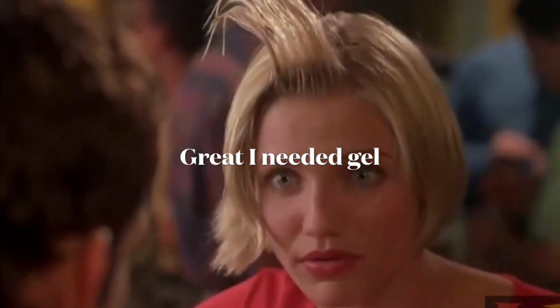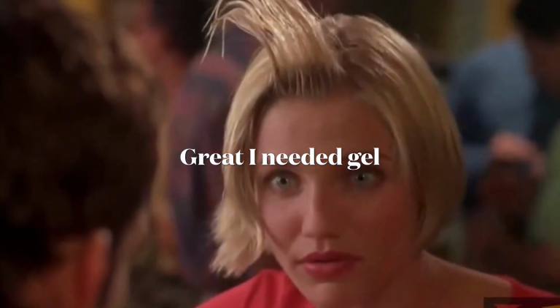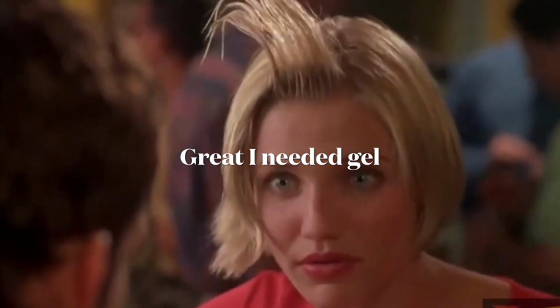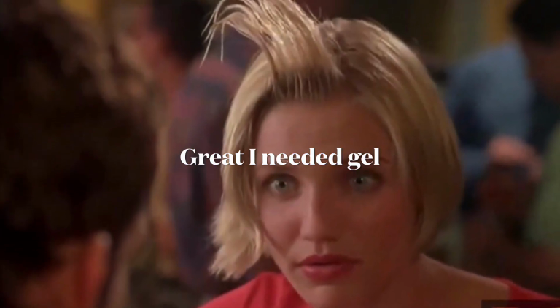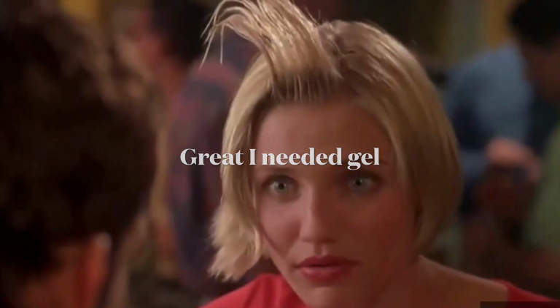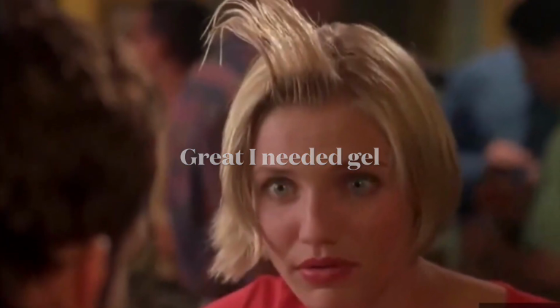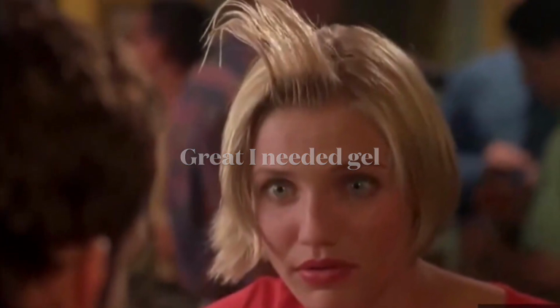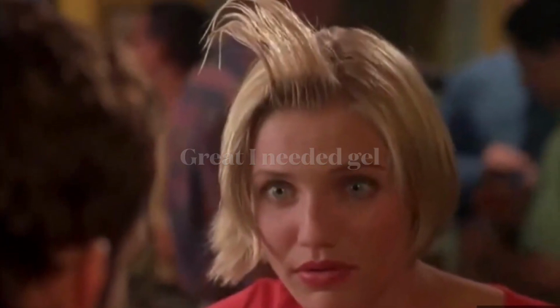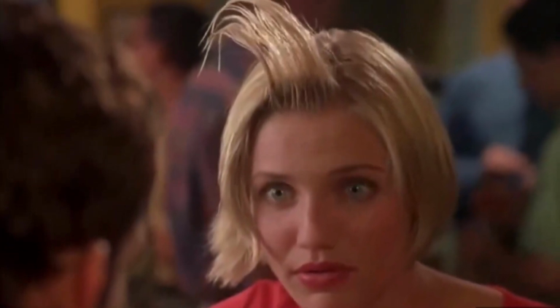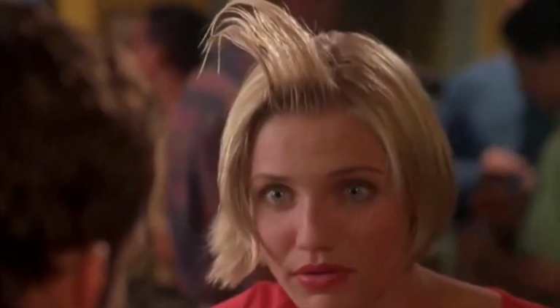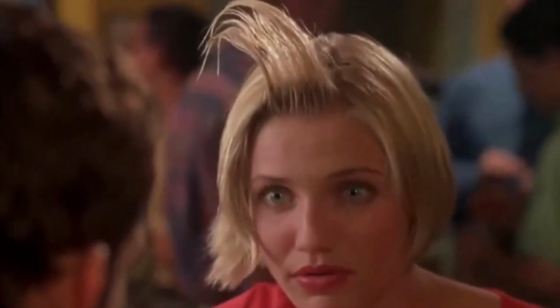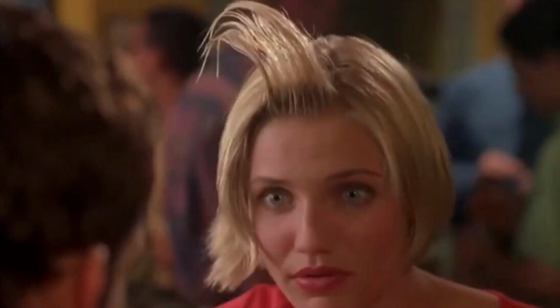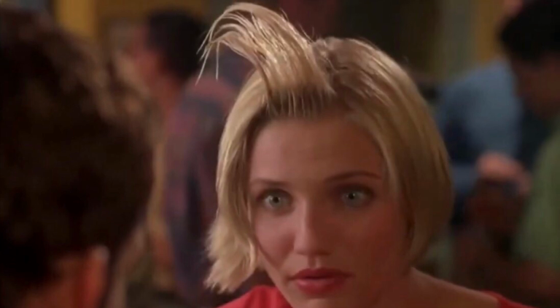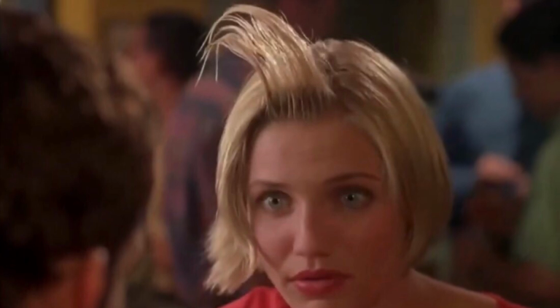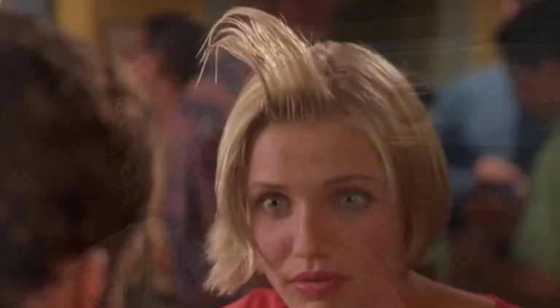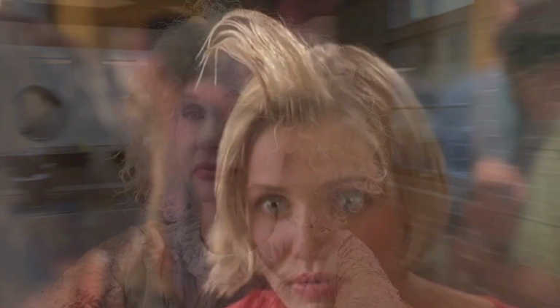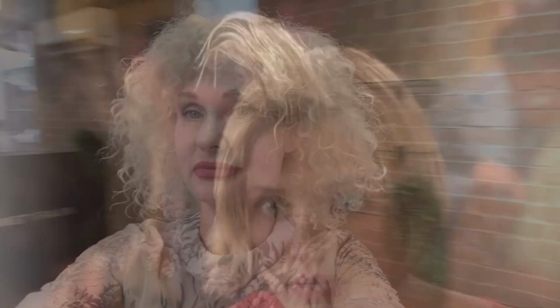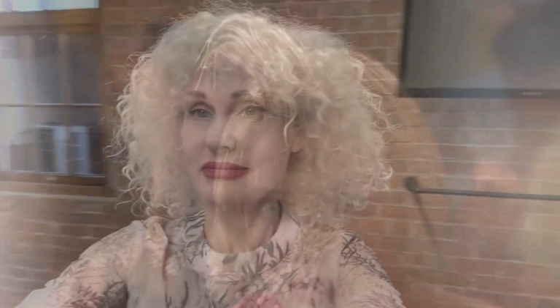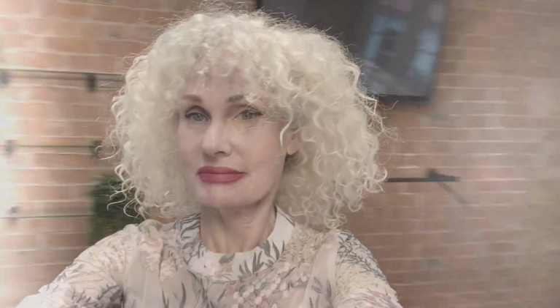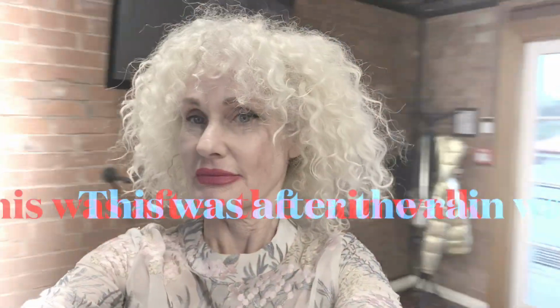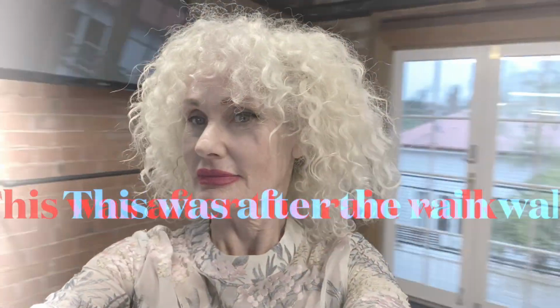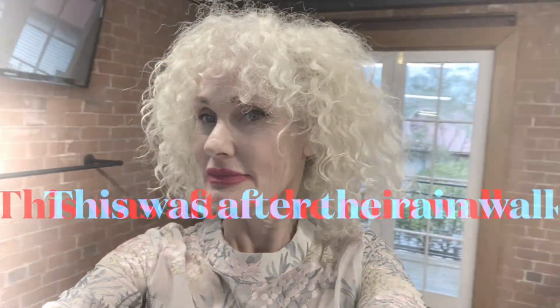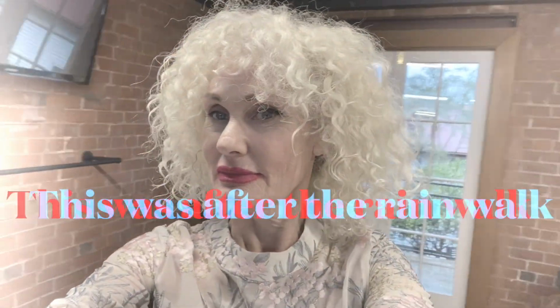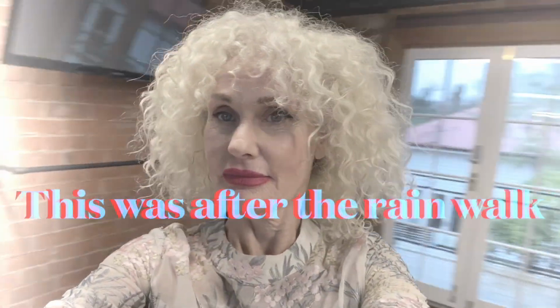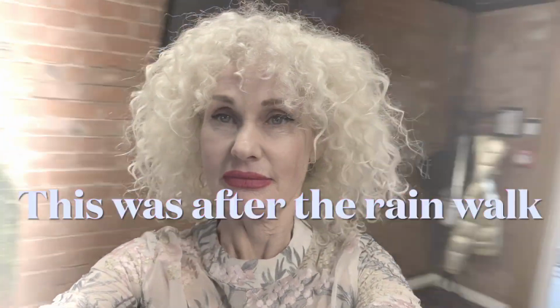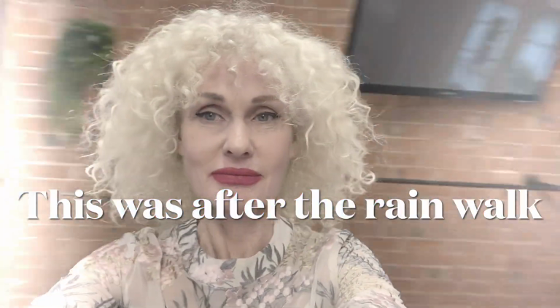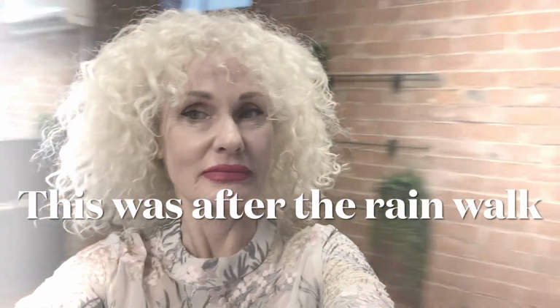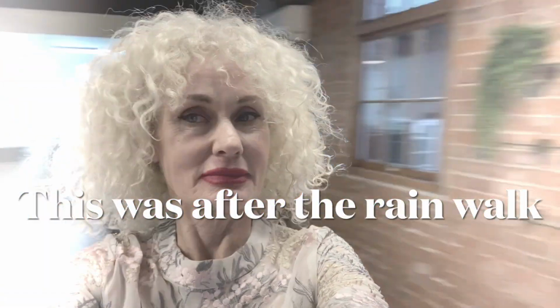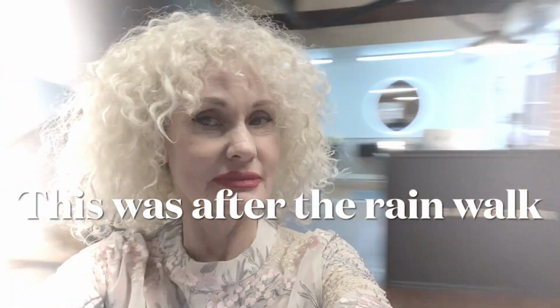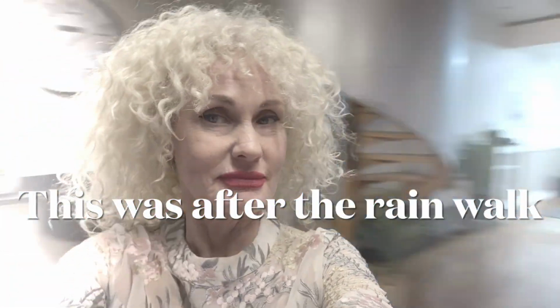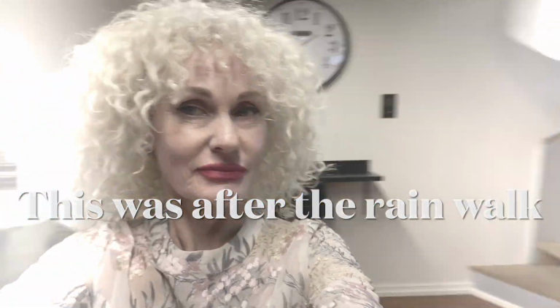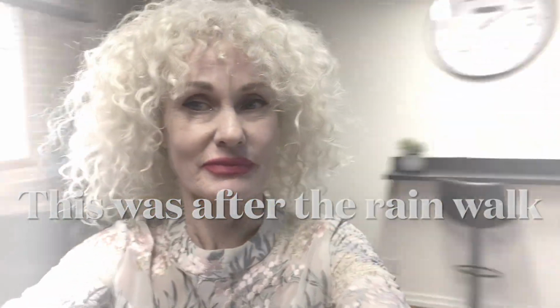You'll need to make this gel up fresh — it only lasts one to two weeks in the fridge — but the results are sensational.